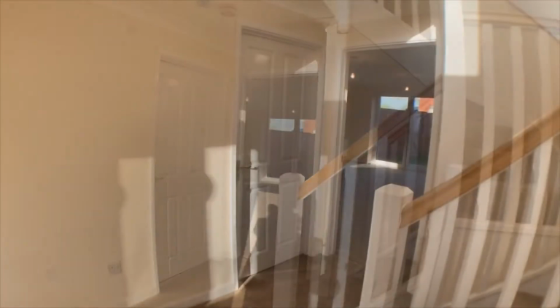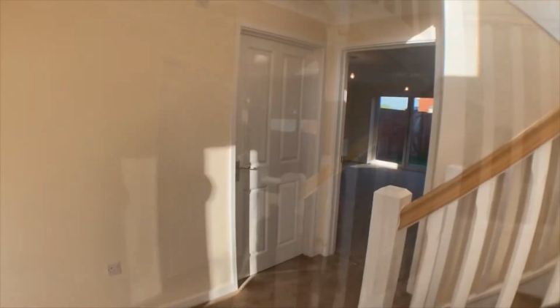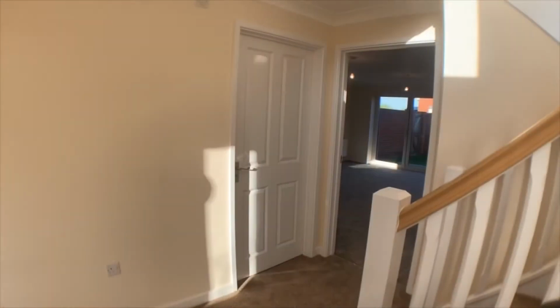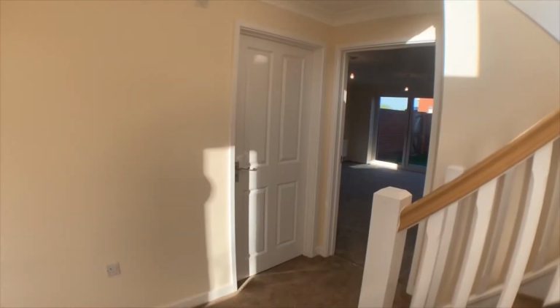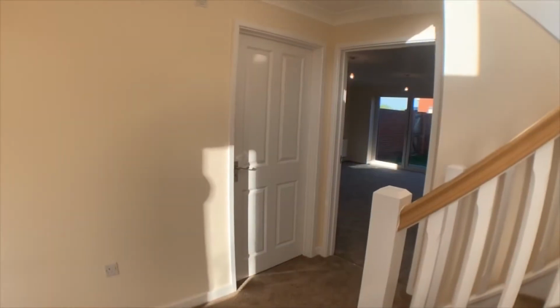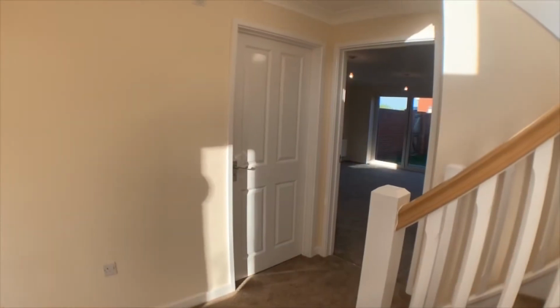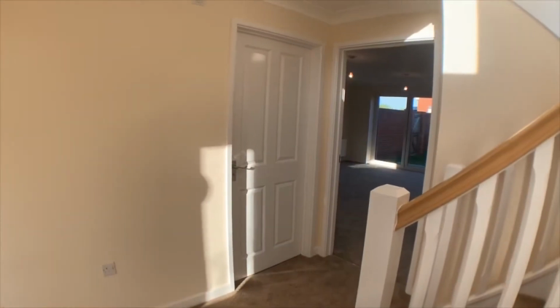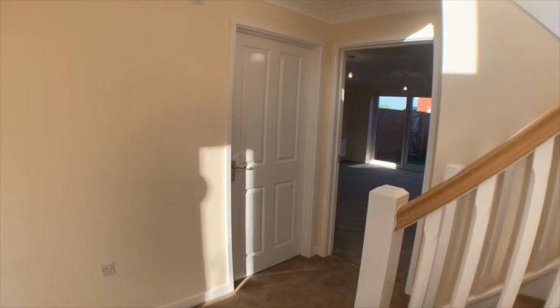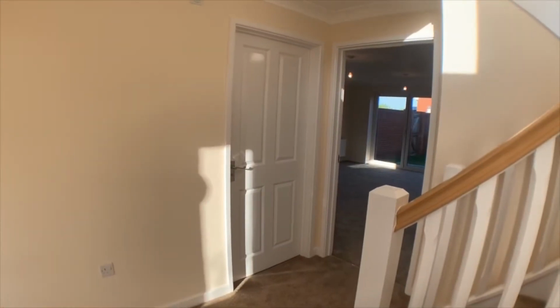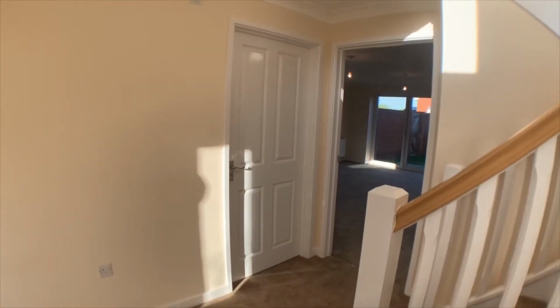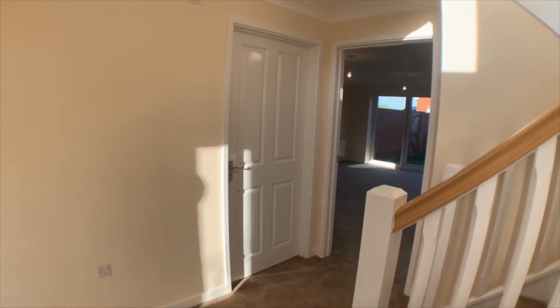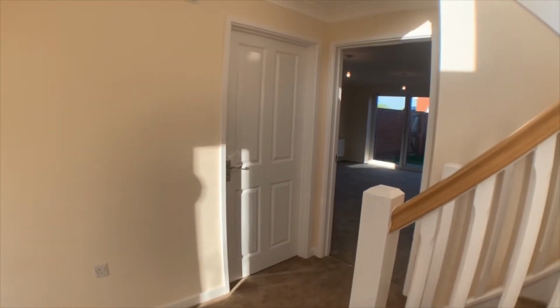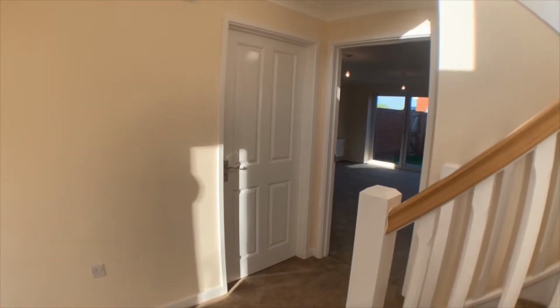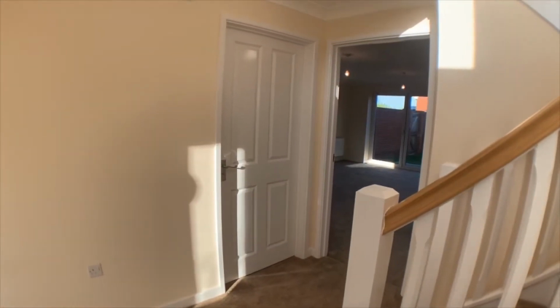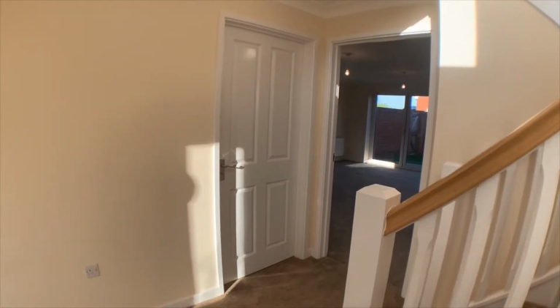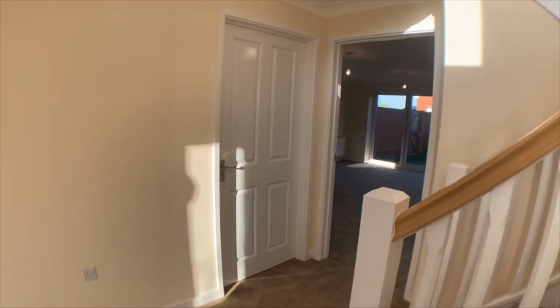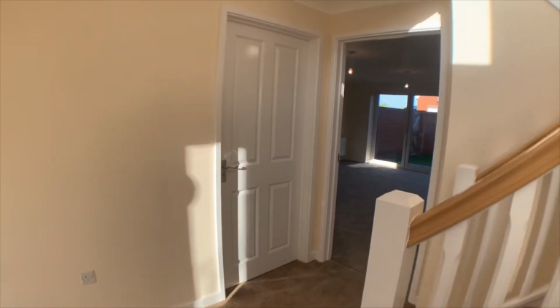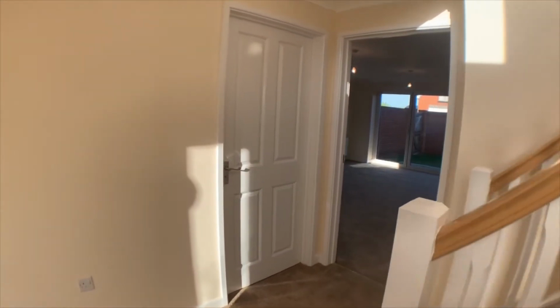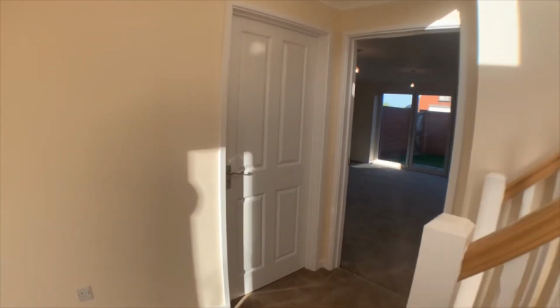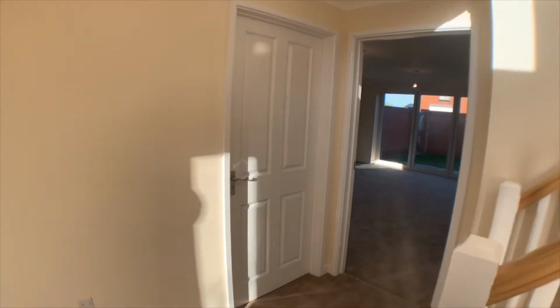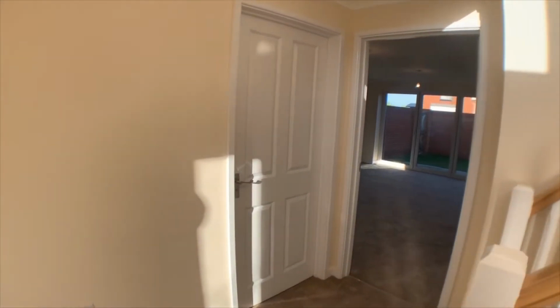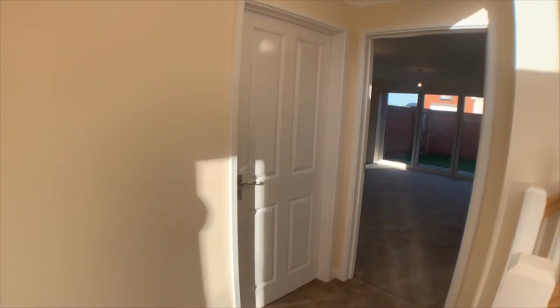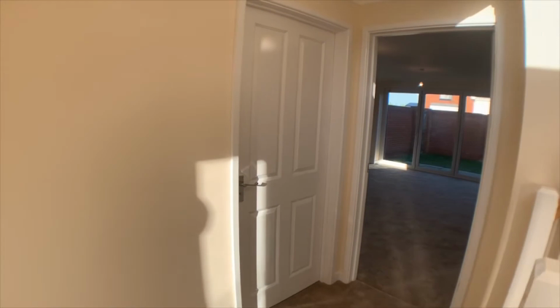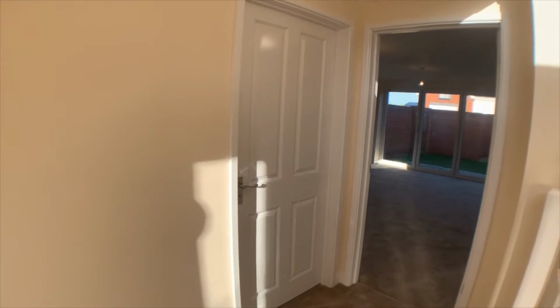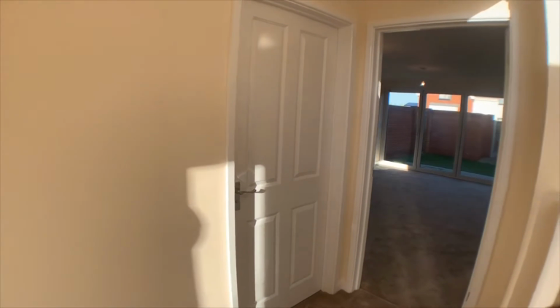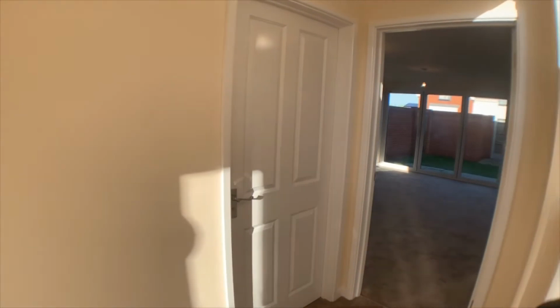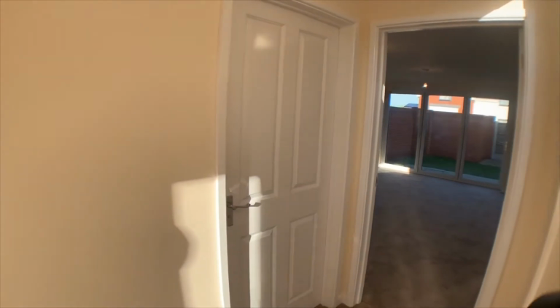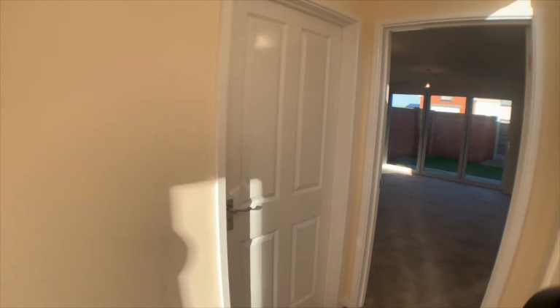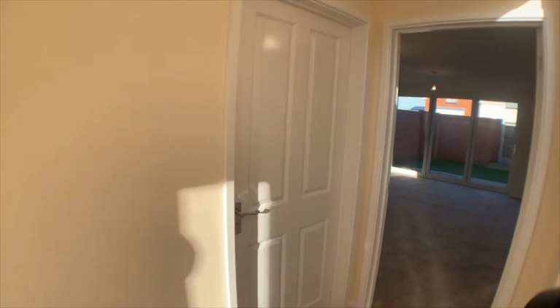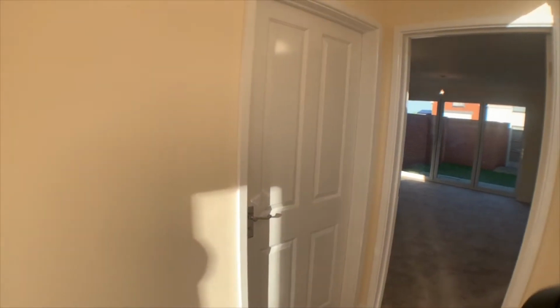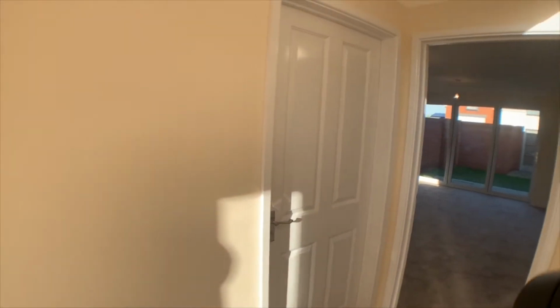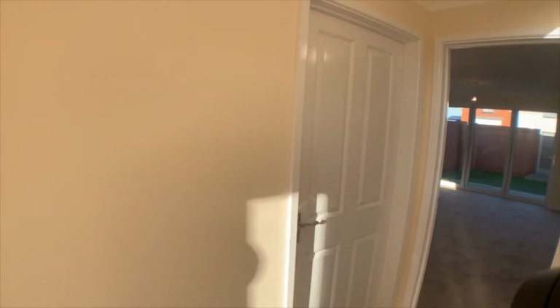As you can see, we're in the entrance hall now, which is light, spacious and airy. Let's take a tour around.